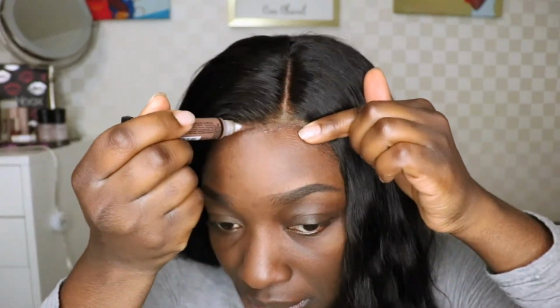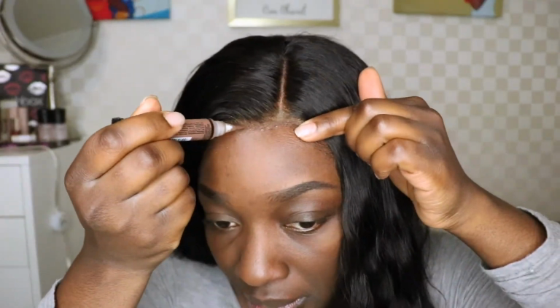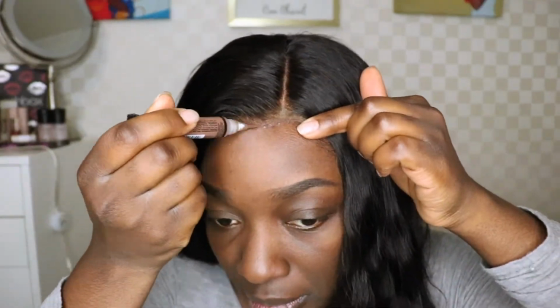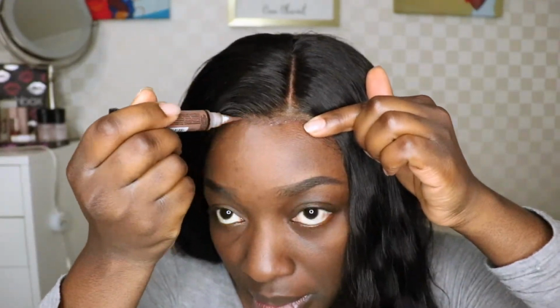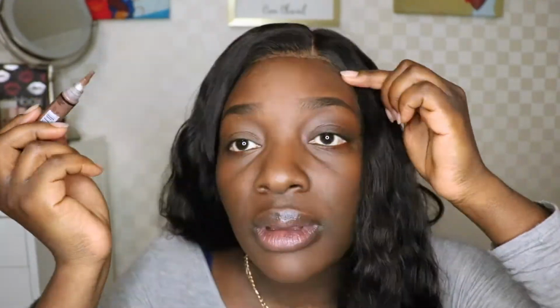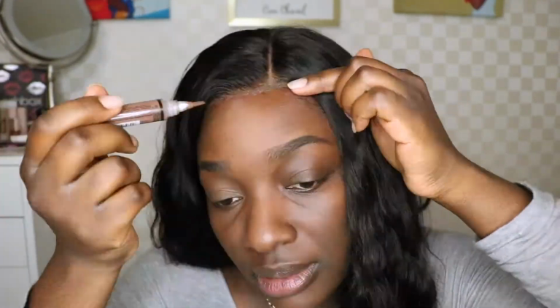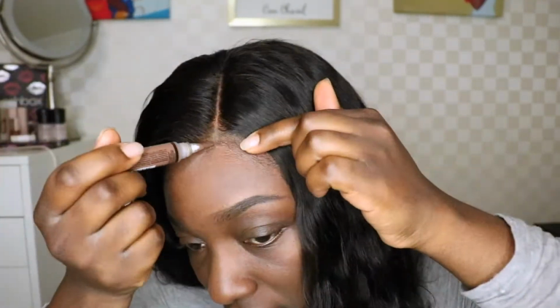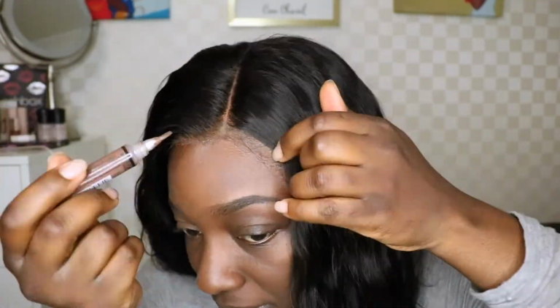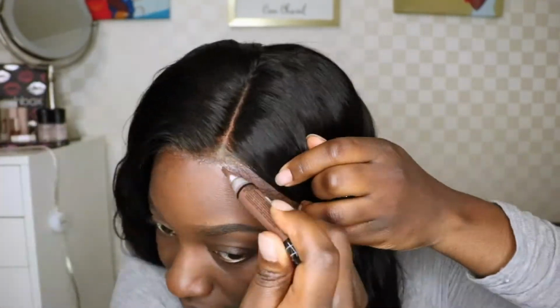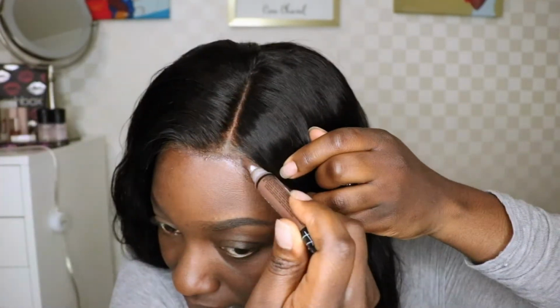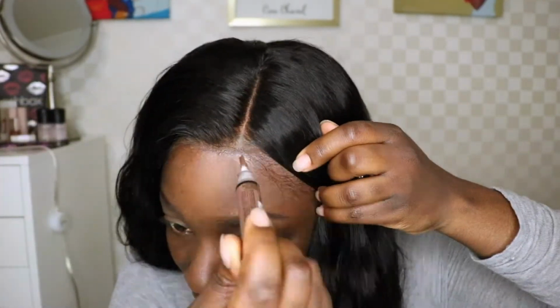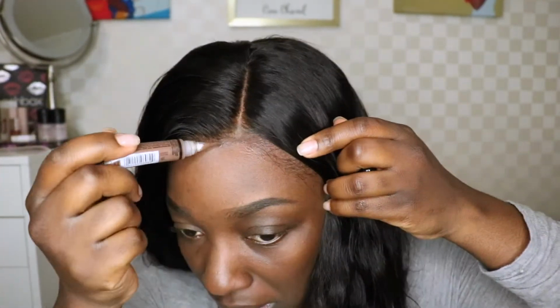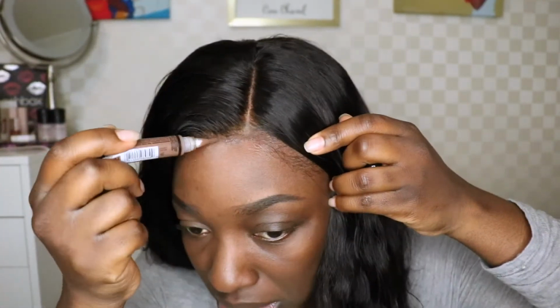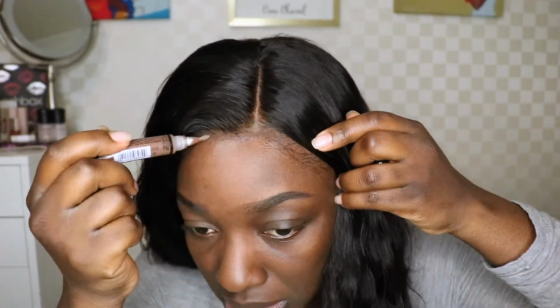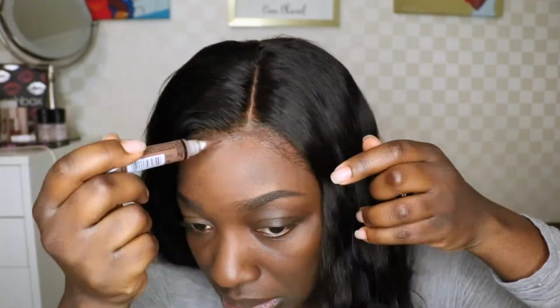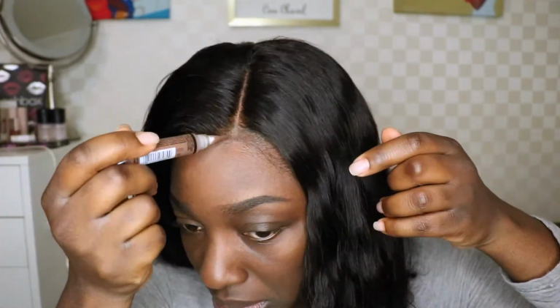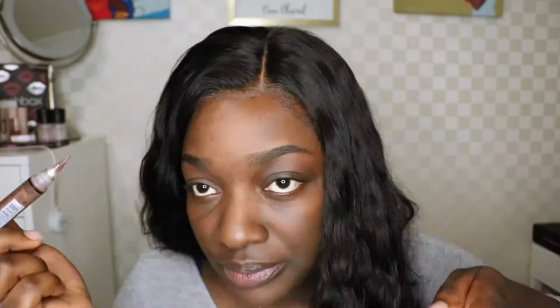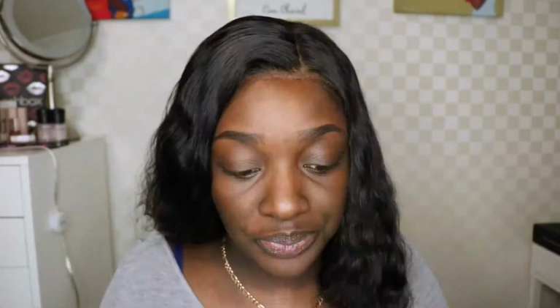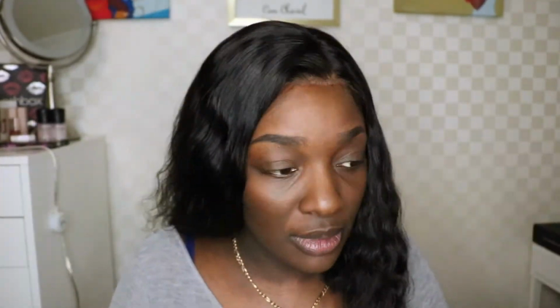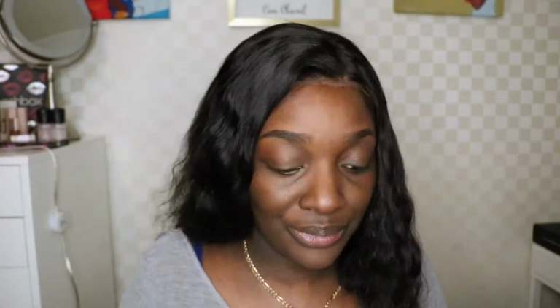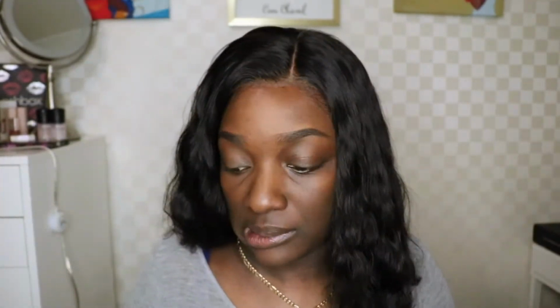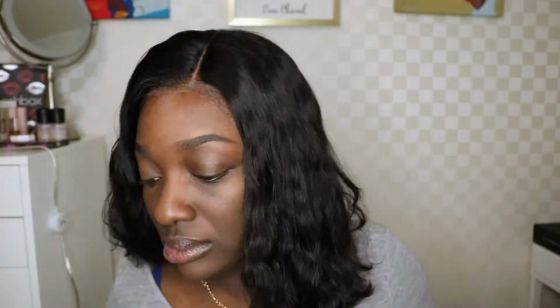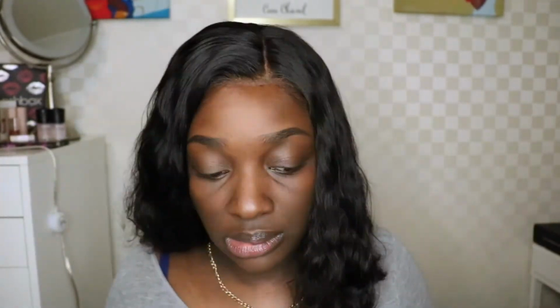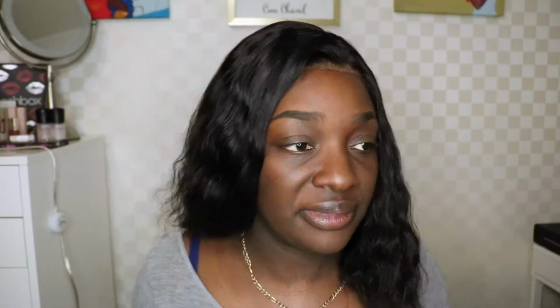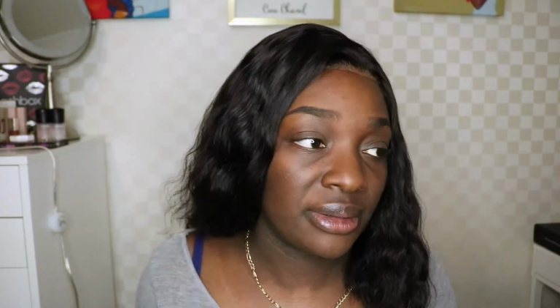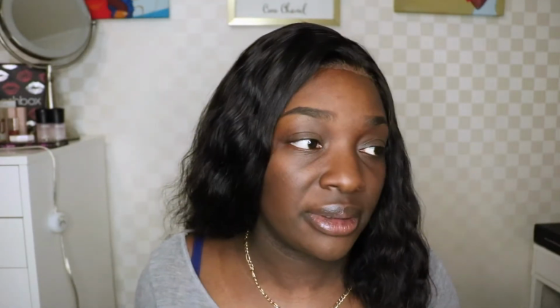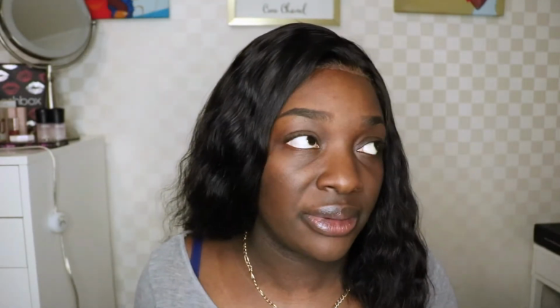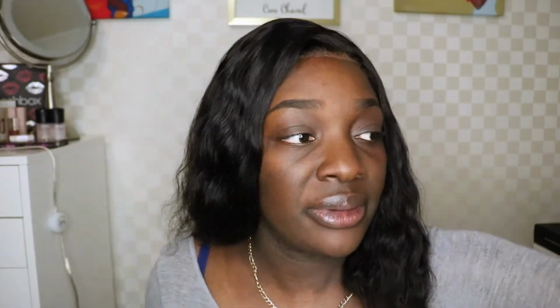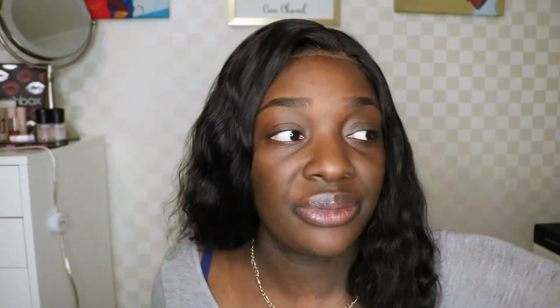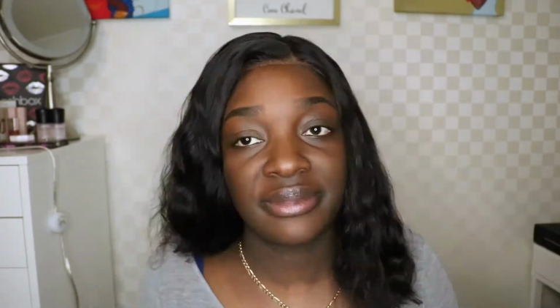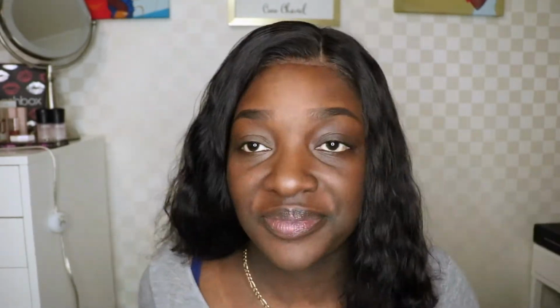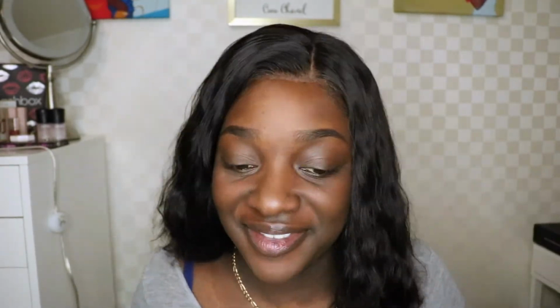I went ahead and applied some of my LA Girl Pro Concealer to the front of the lace, just to try to get that to blend in a little better.